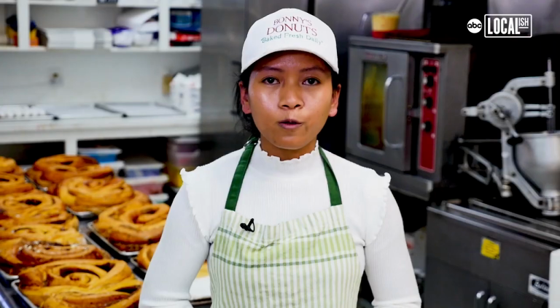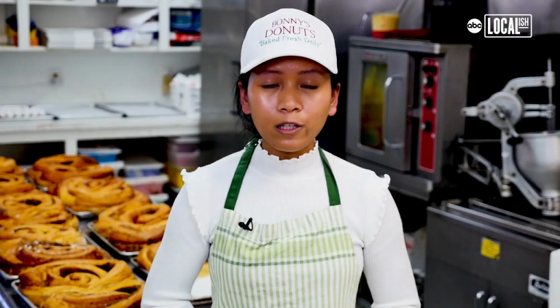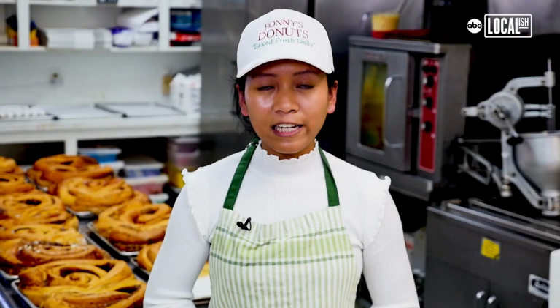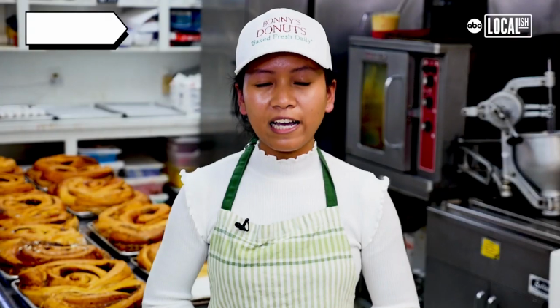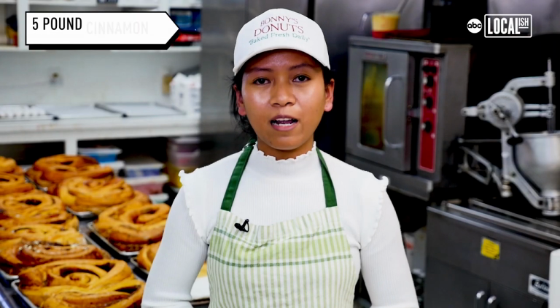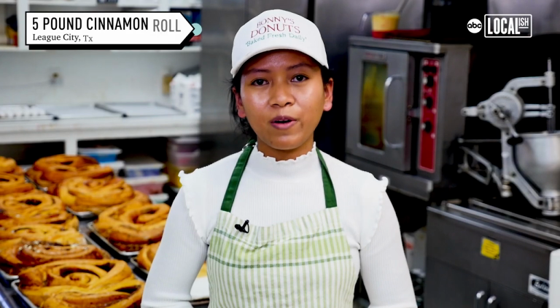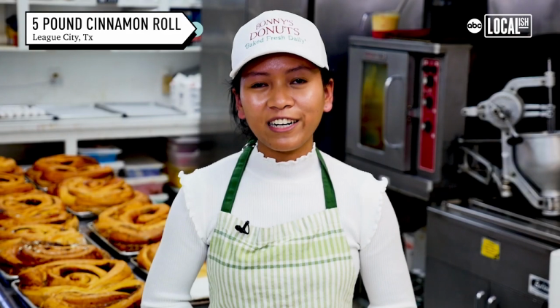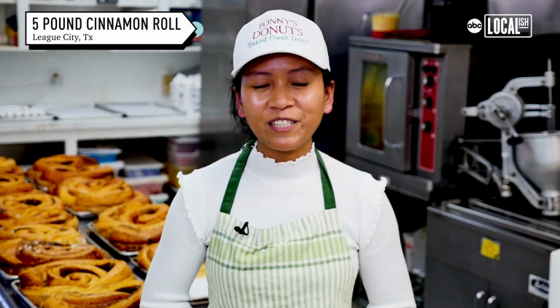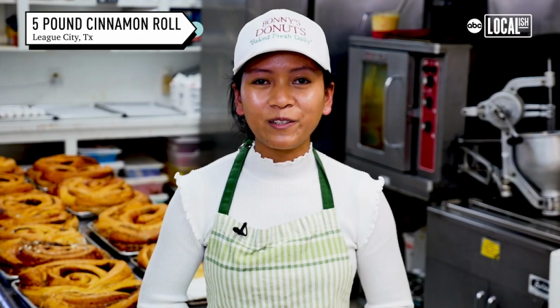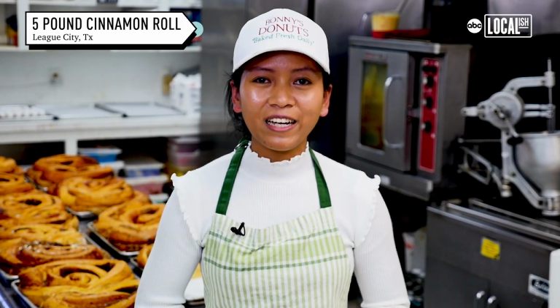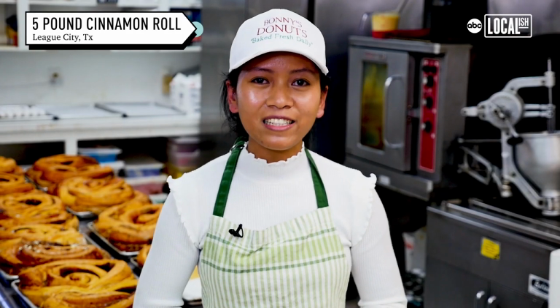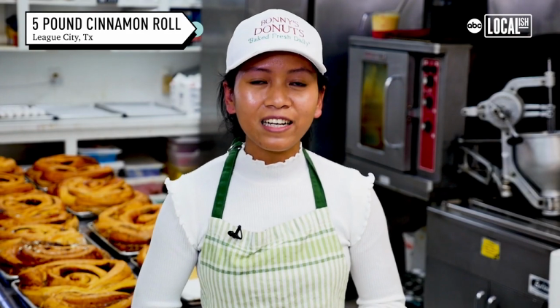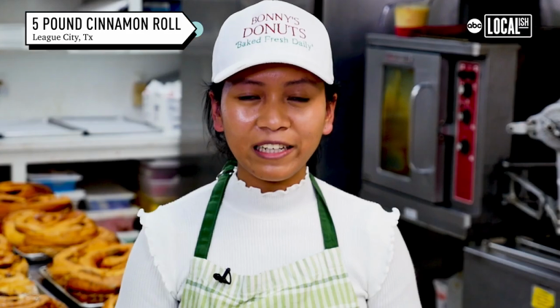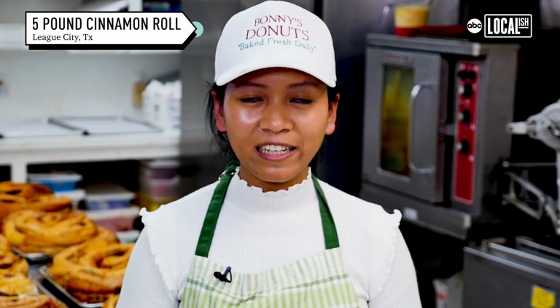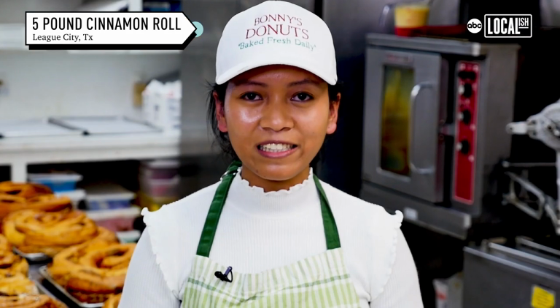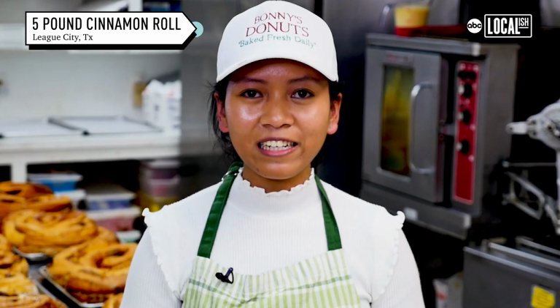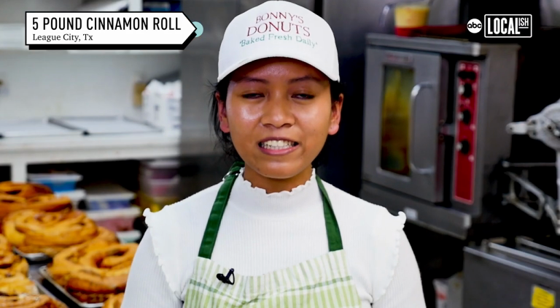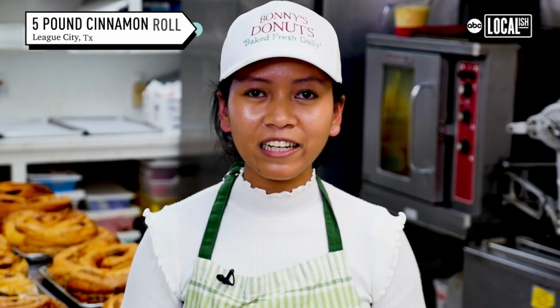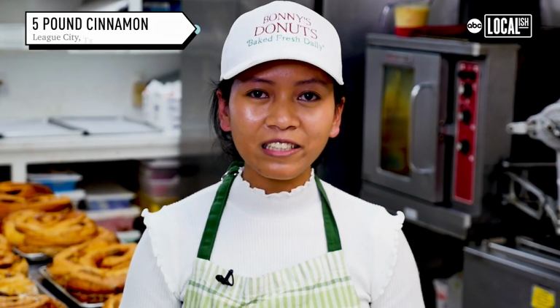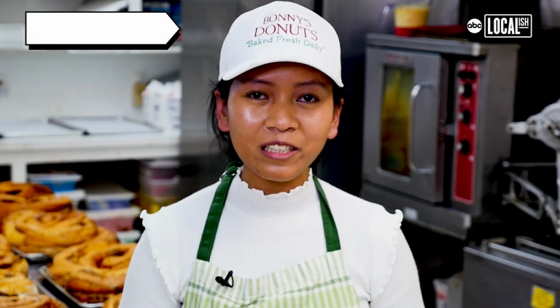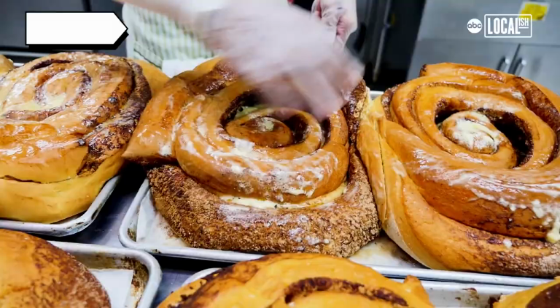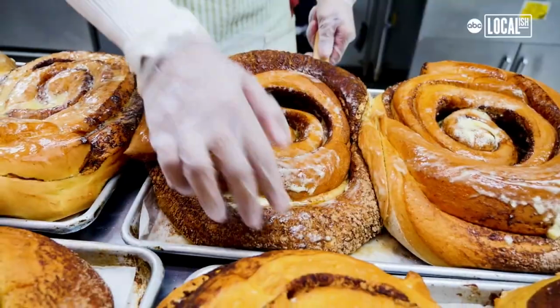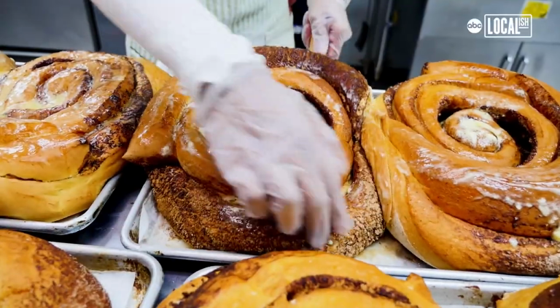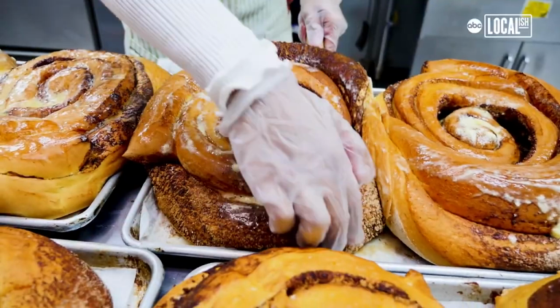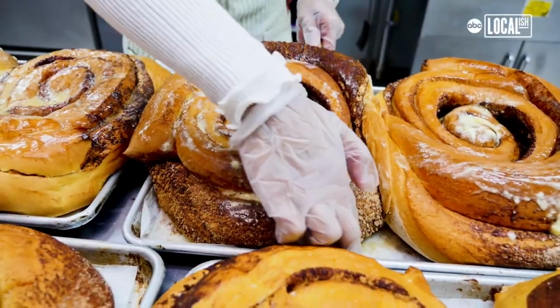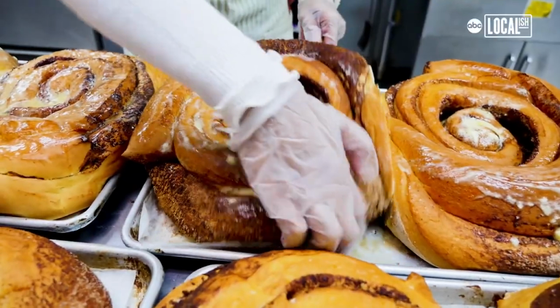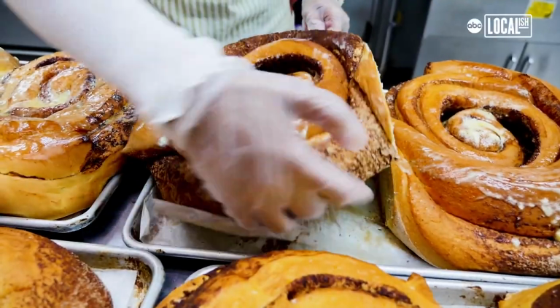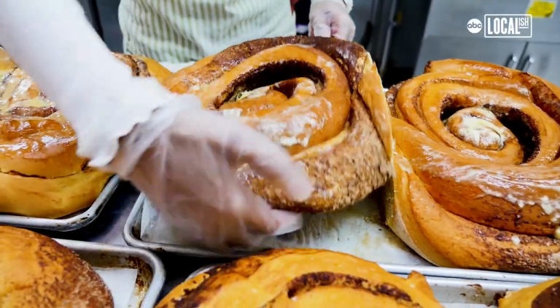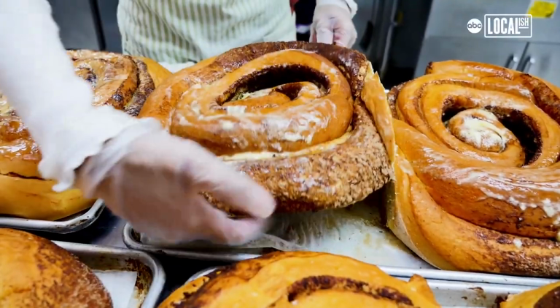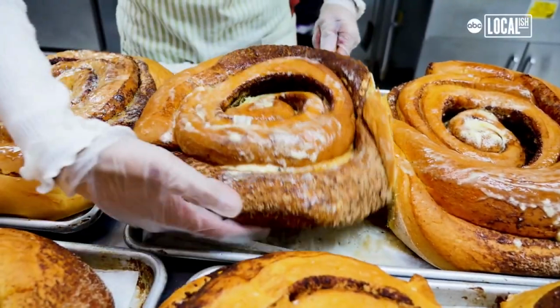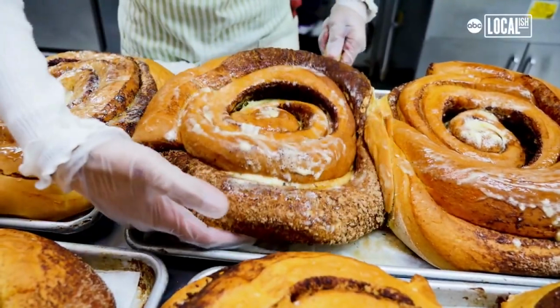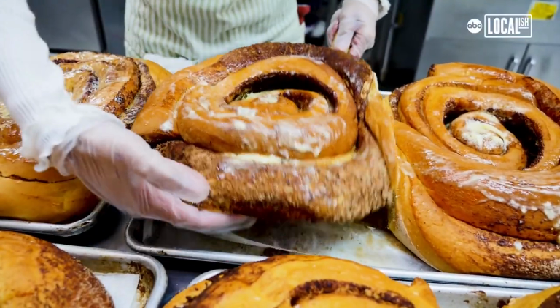We're here at Bonnie's Donut in Lake City, Texas — home of the five pound cinnamon roll.